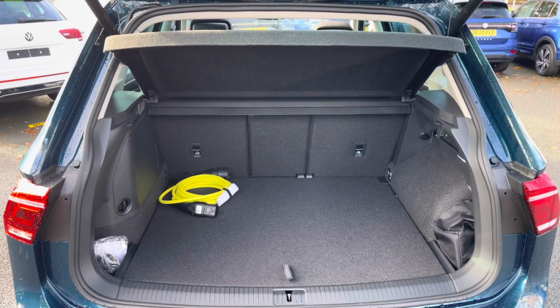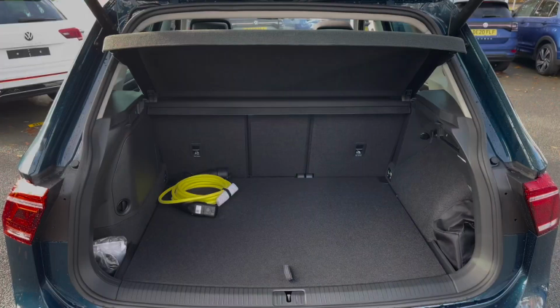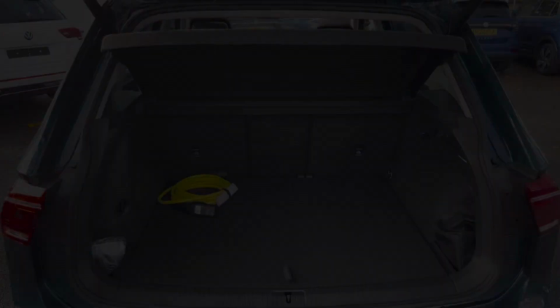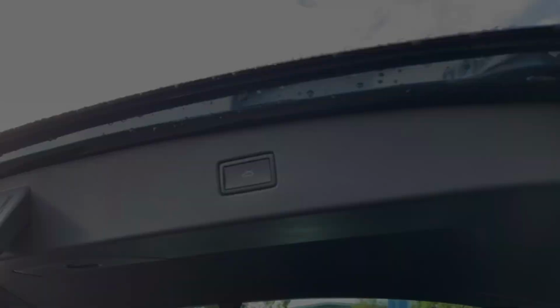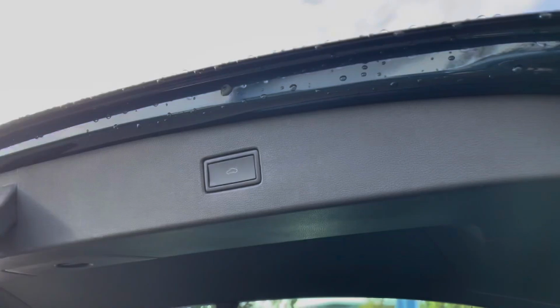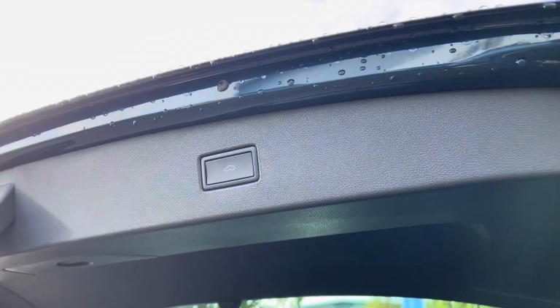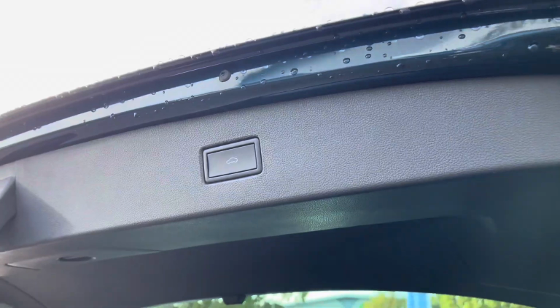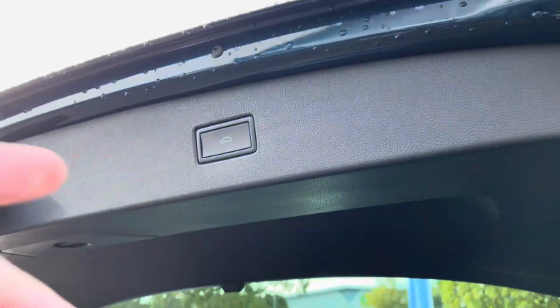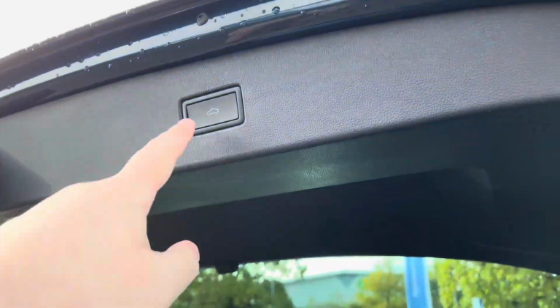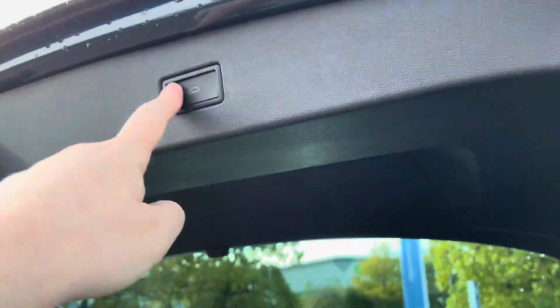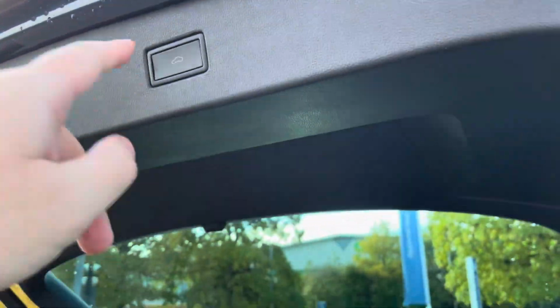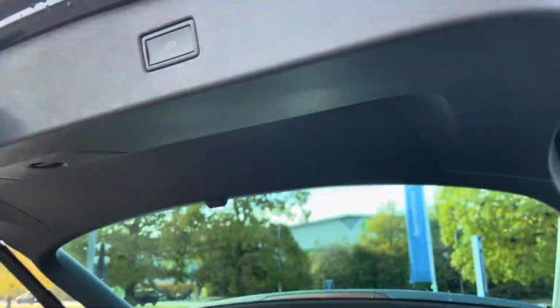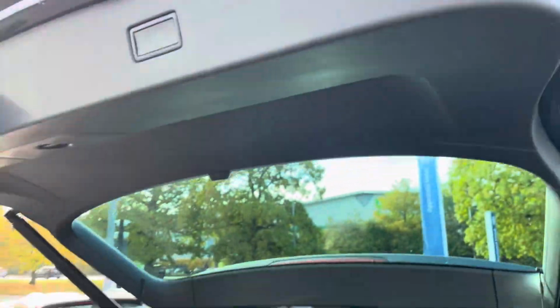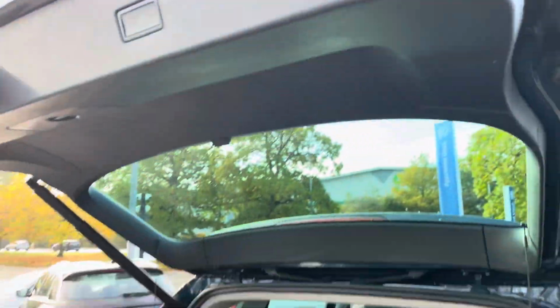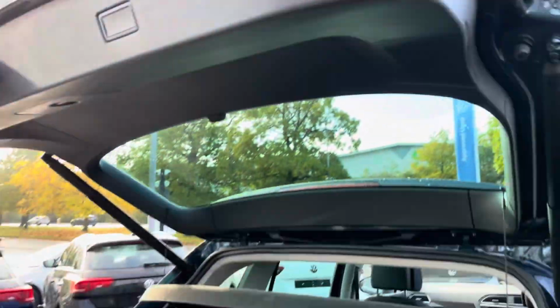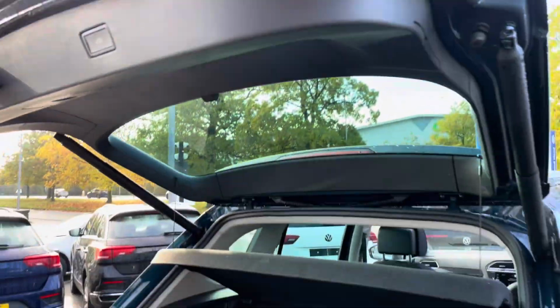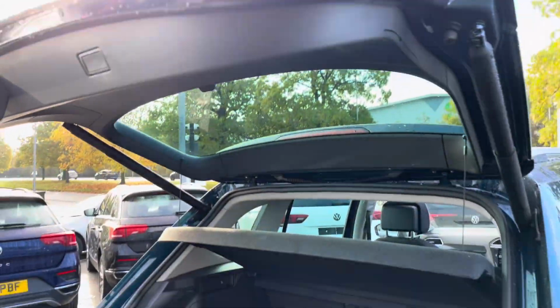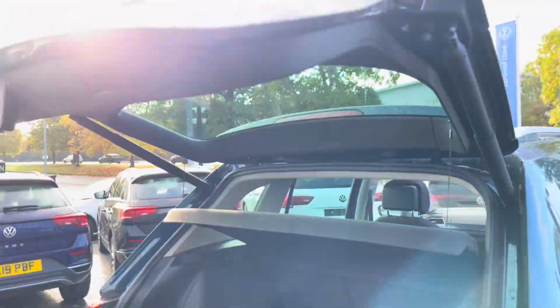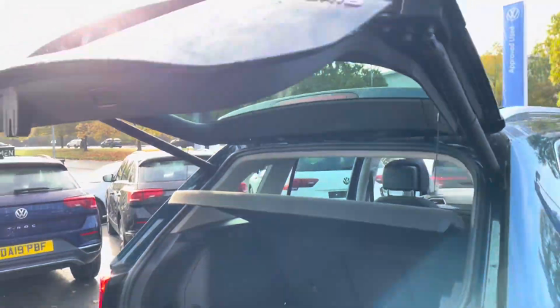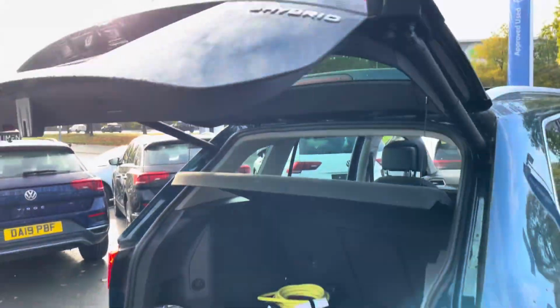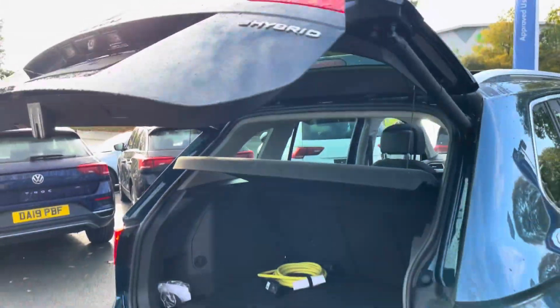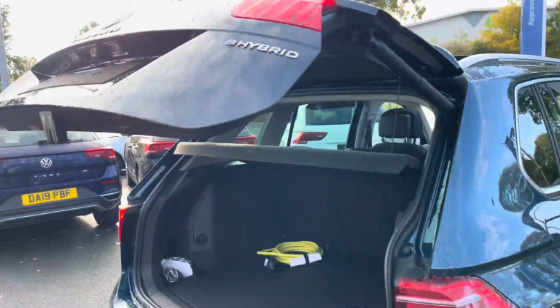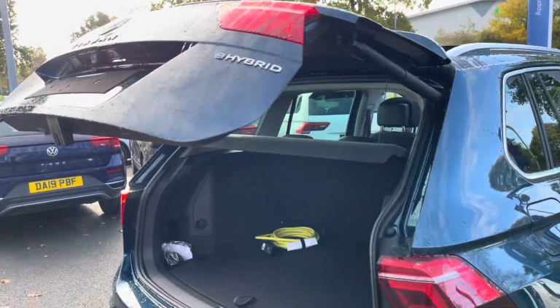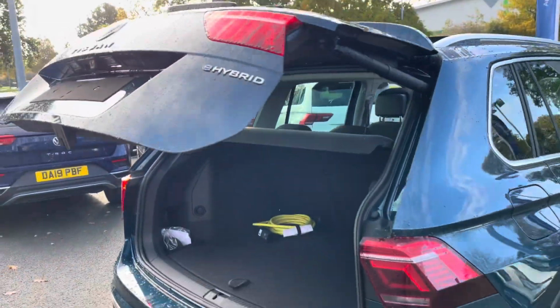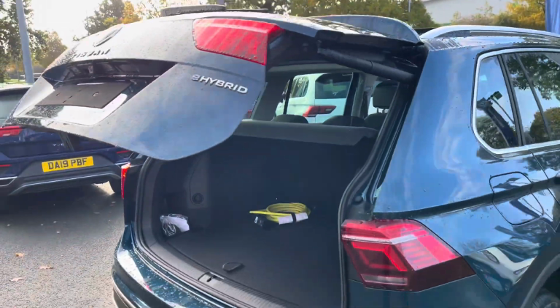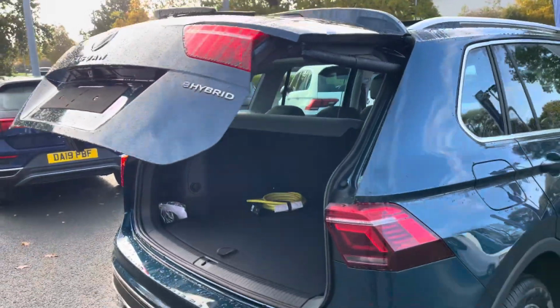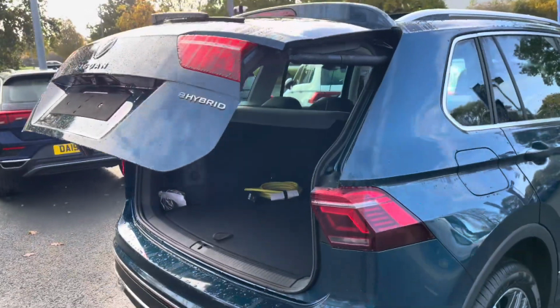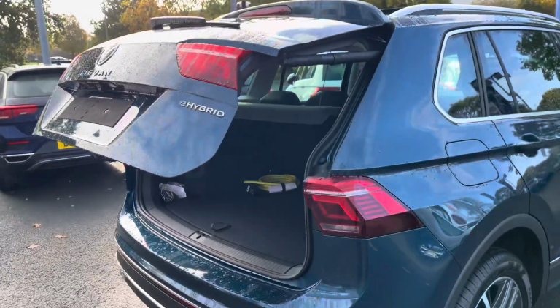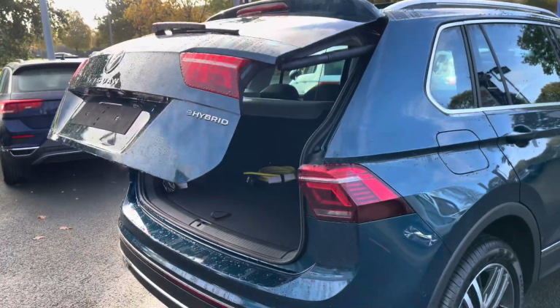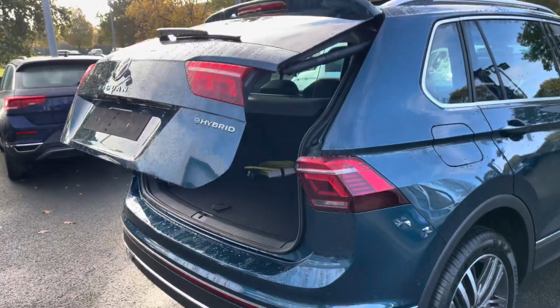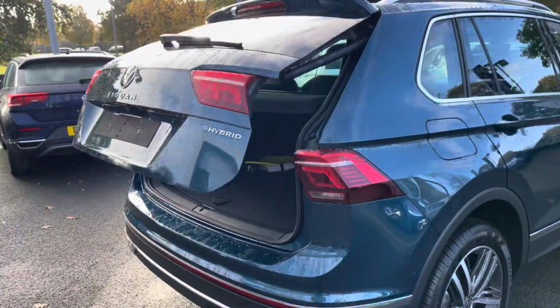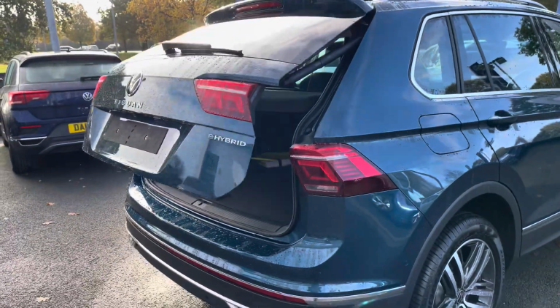You'll have ease of access to this boot space with the keyless entry and electric tailgate as well, which you can also open with a key fob.